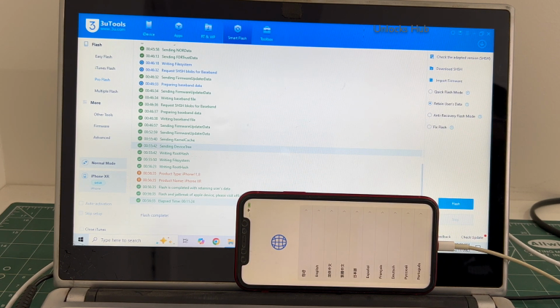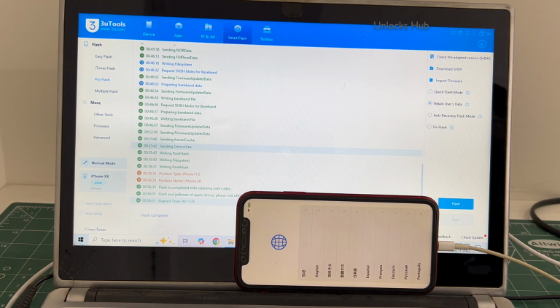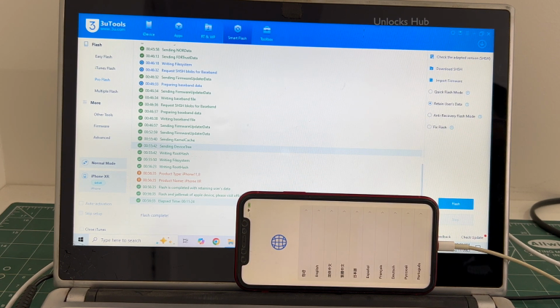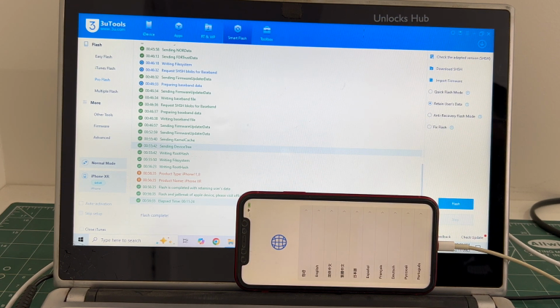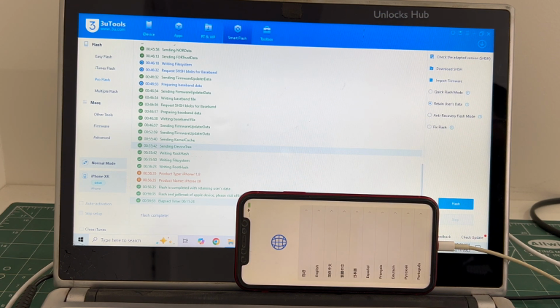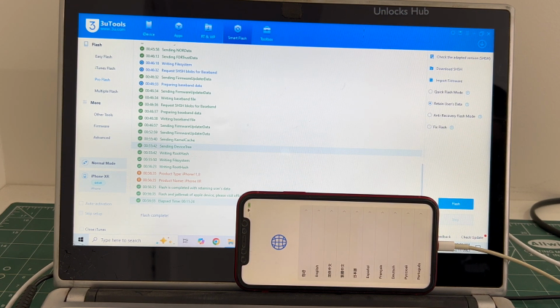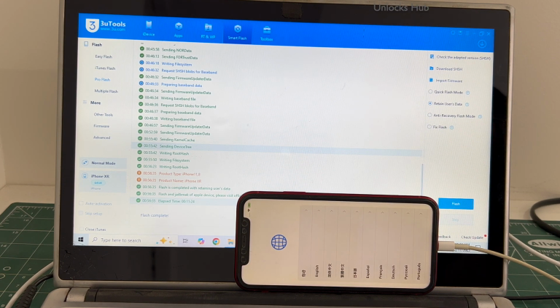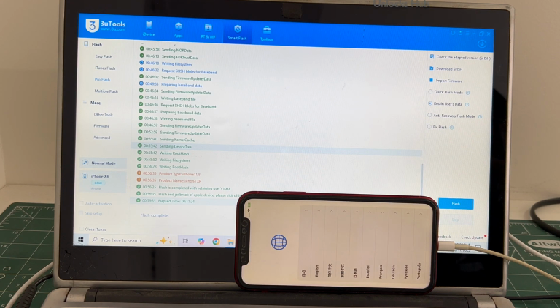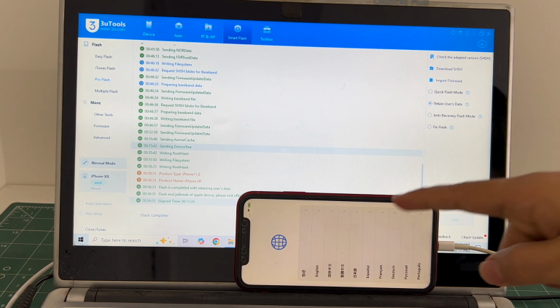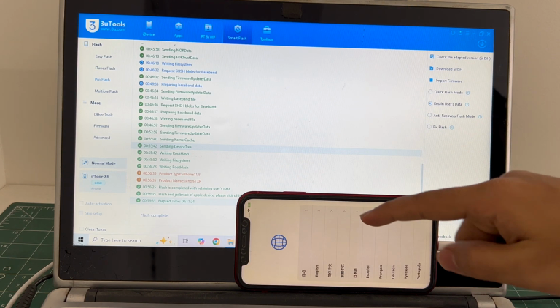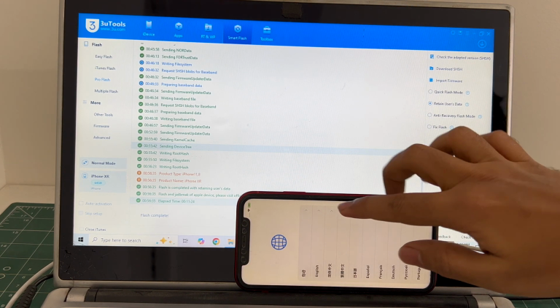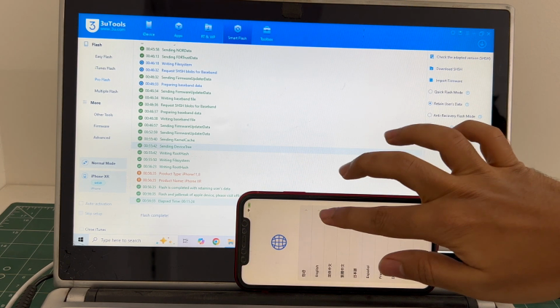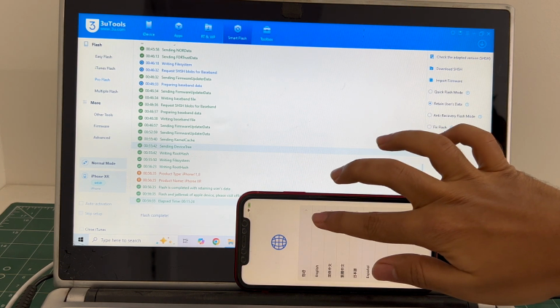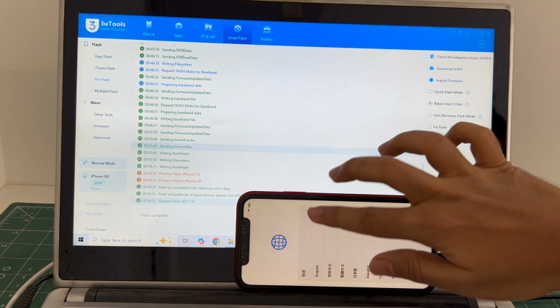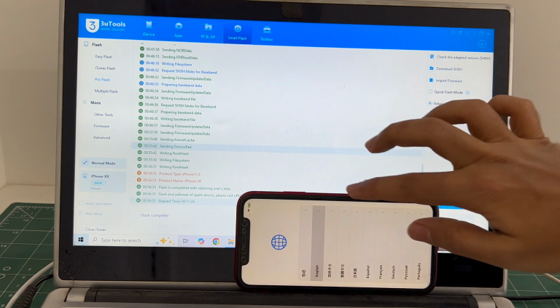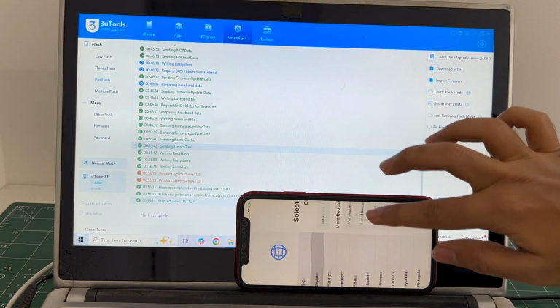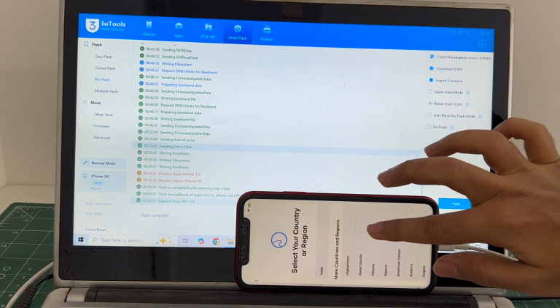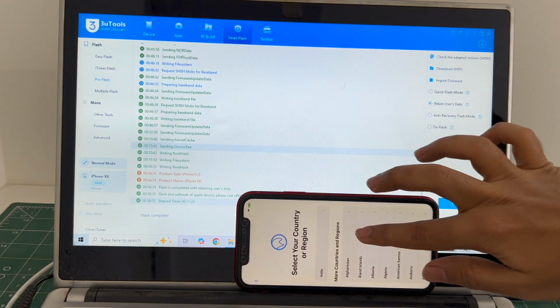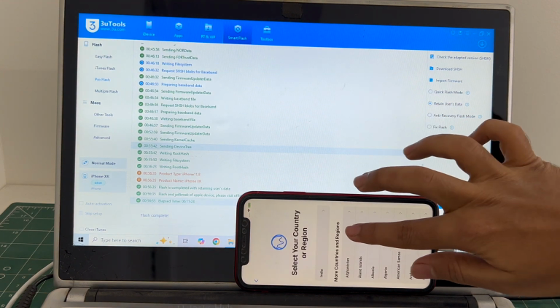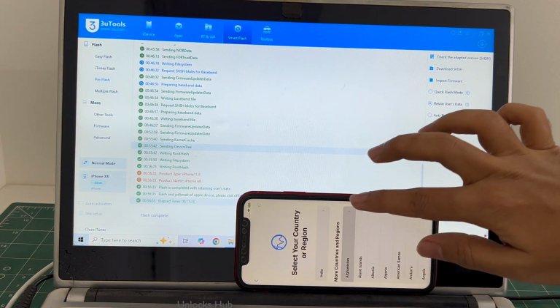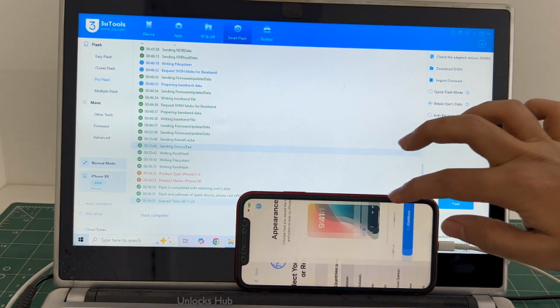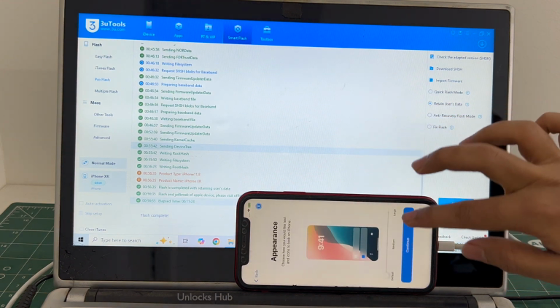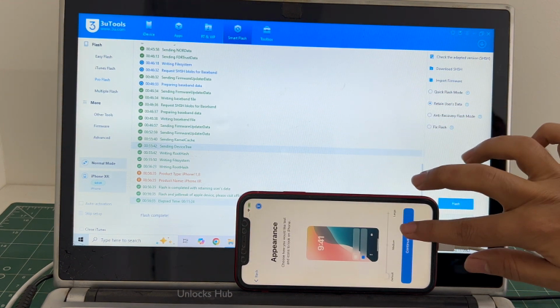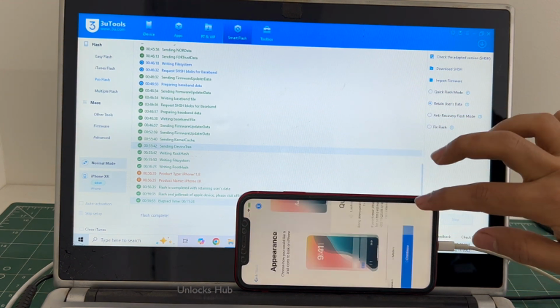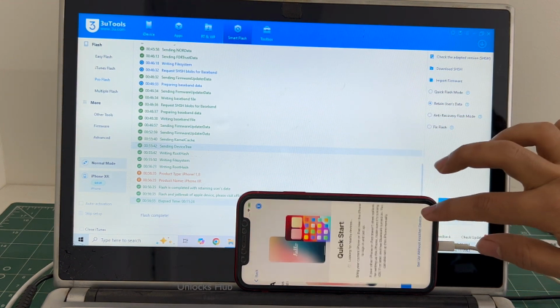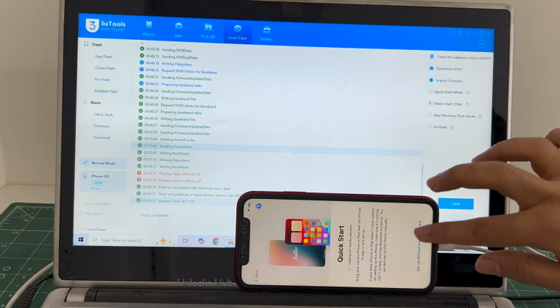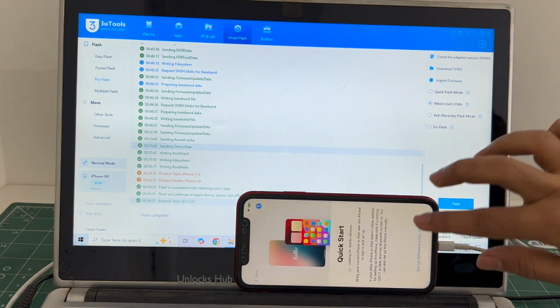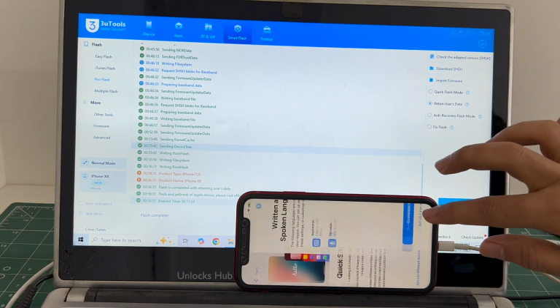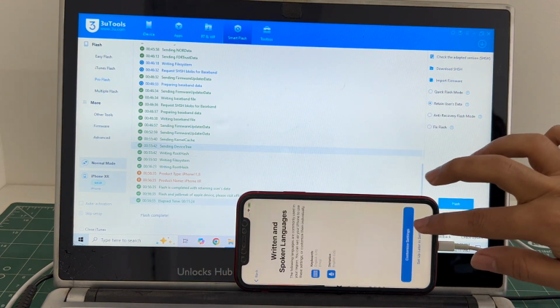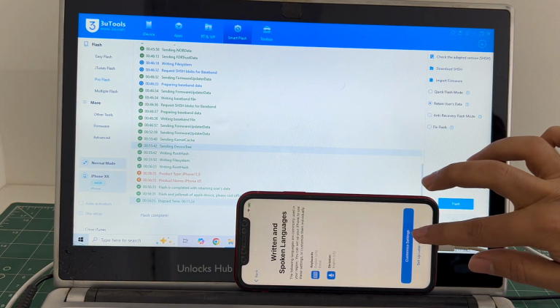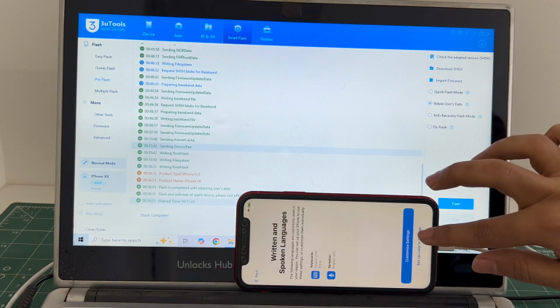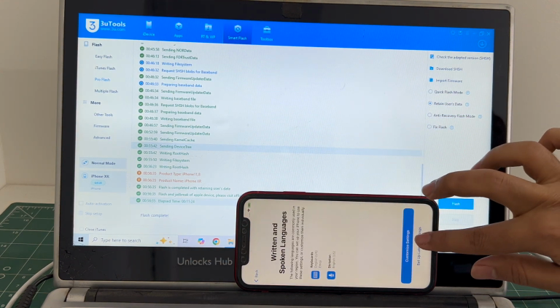This is the second stage of installation. The iPhone has finally turned on, let me set it up quickly and find out if the iCloud lock is present or not.